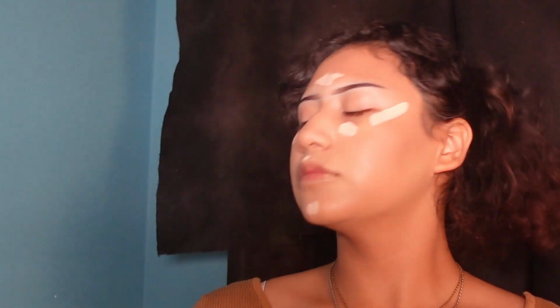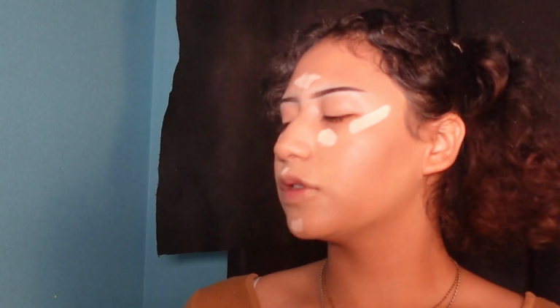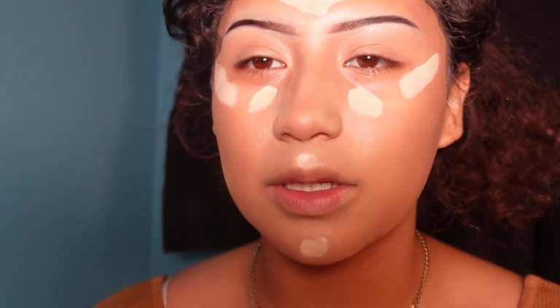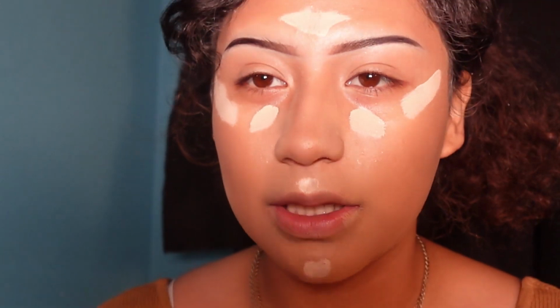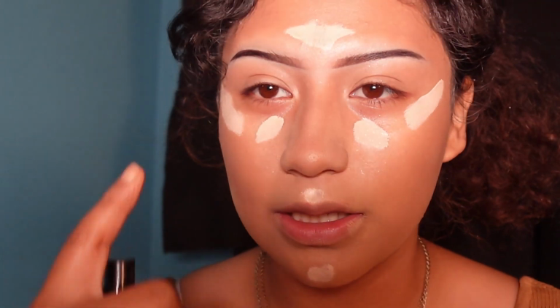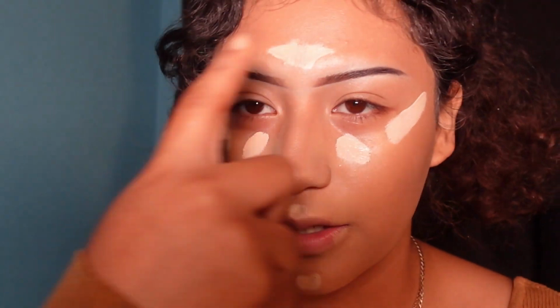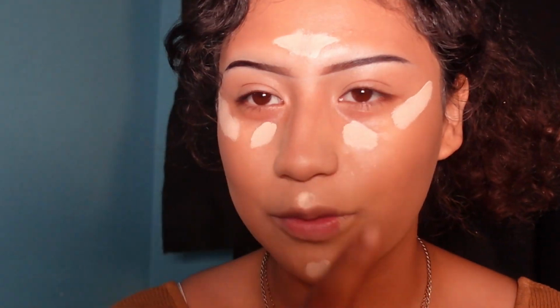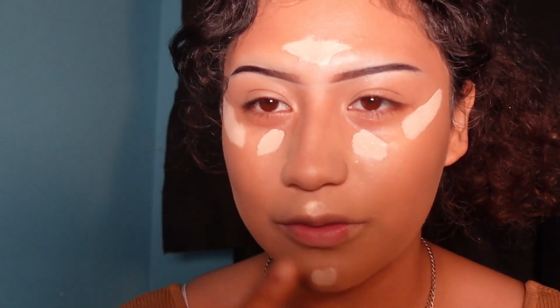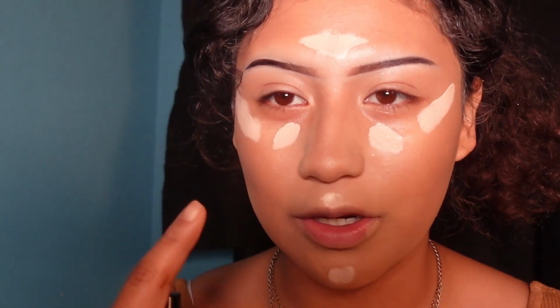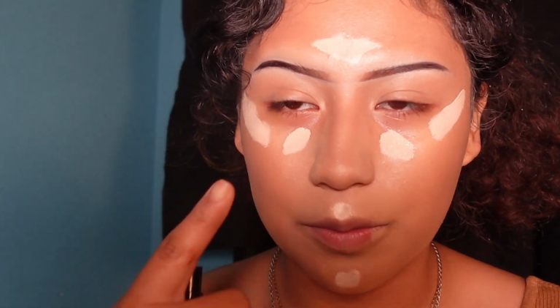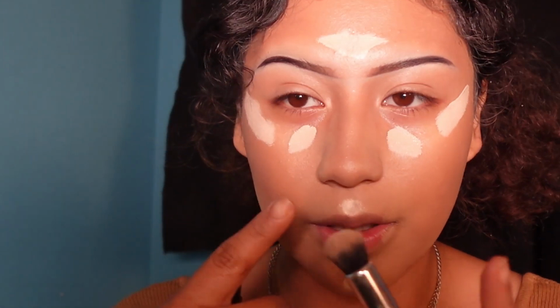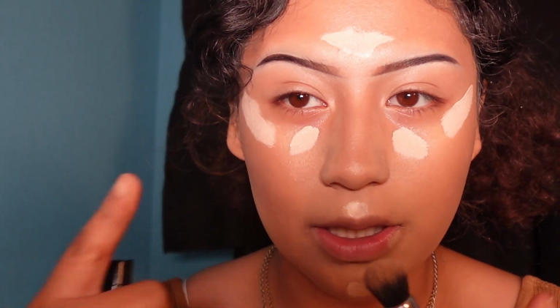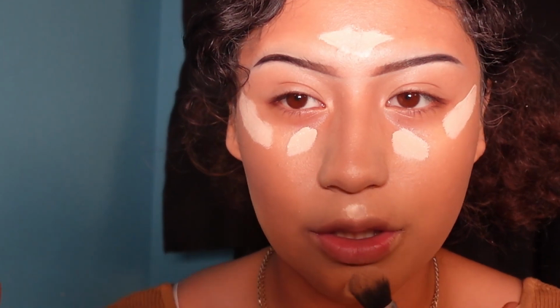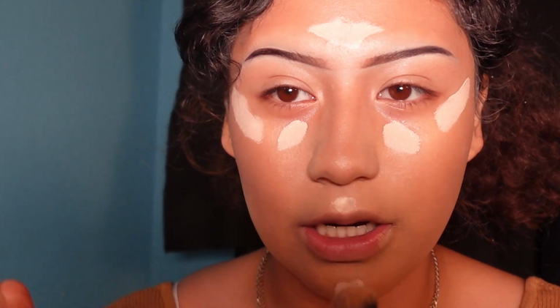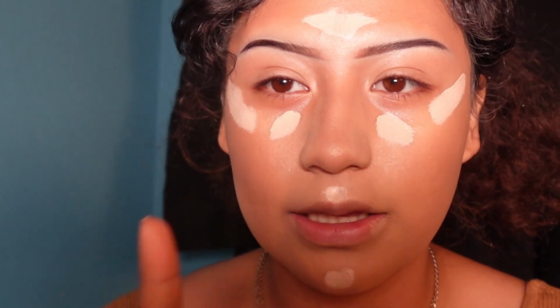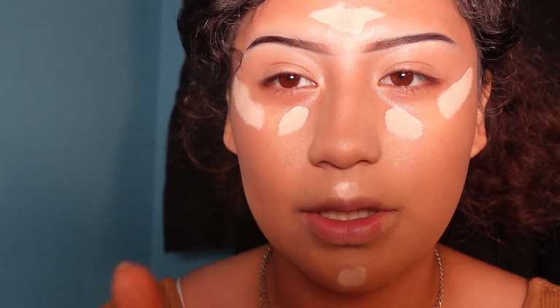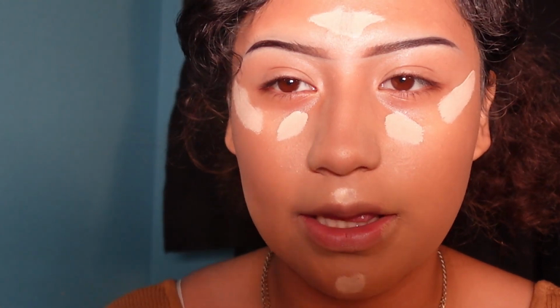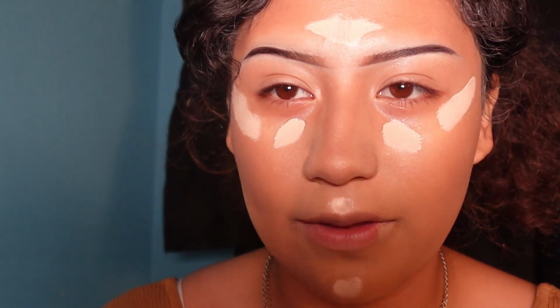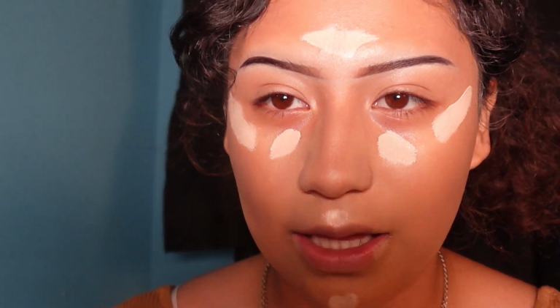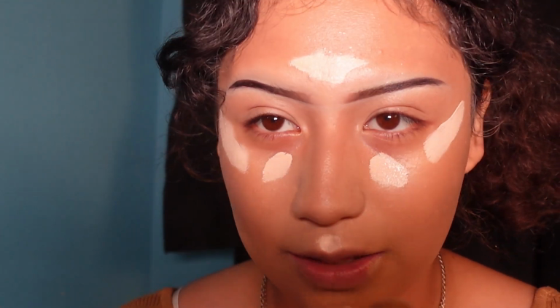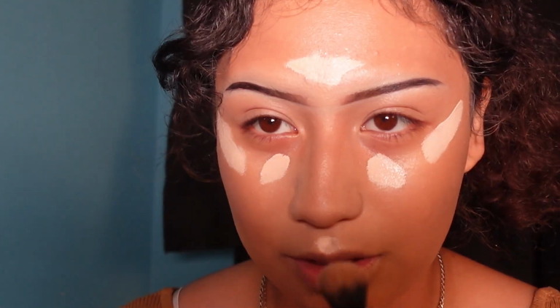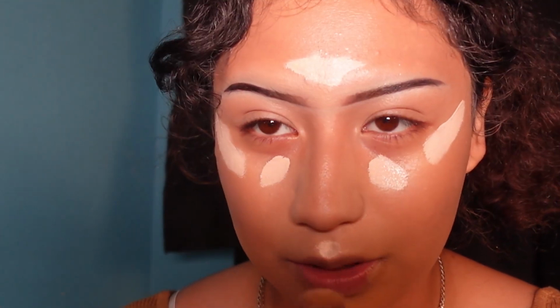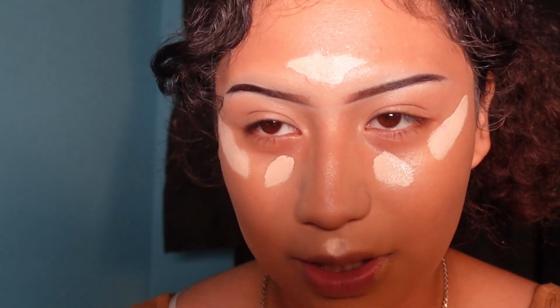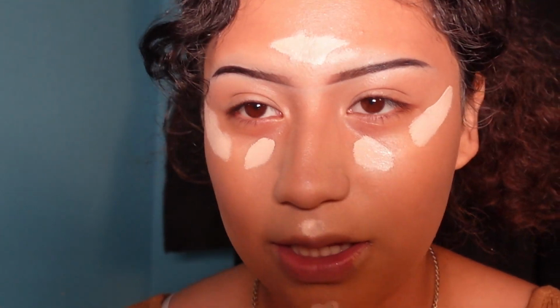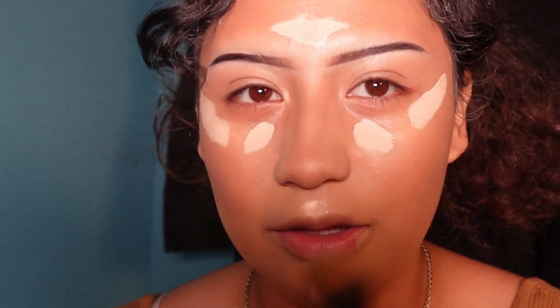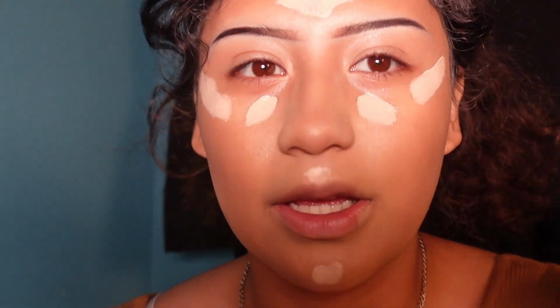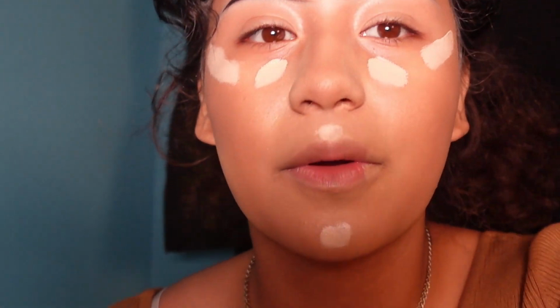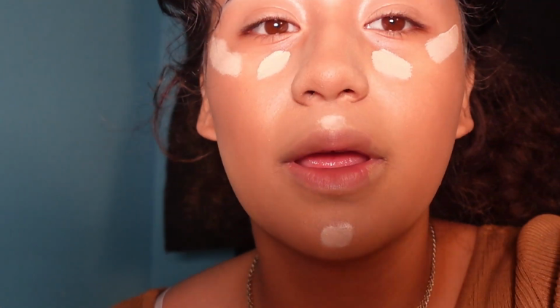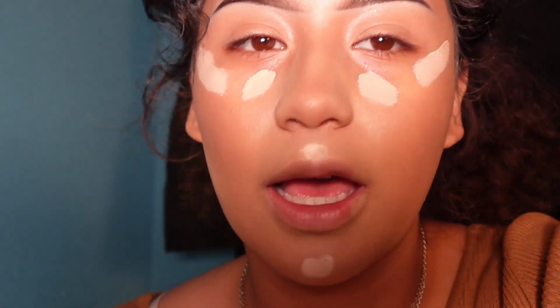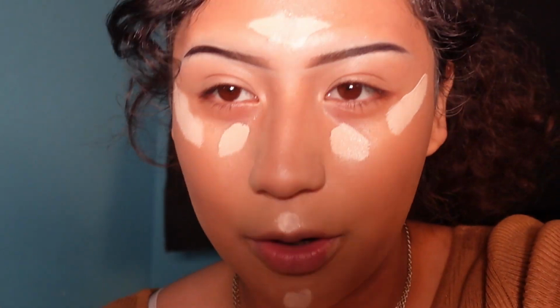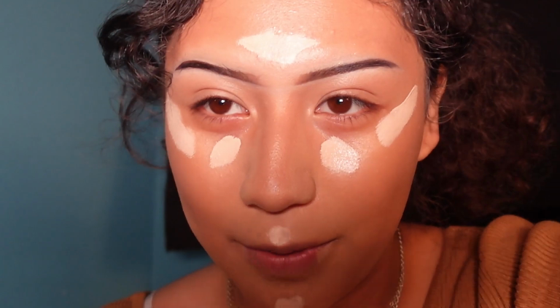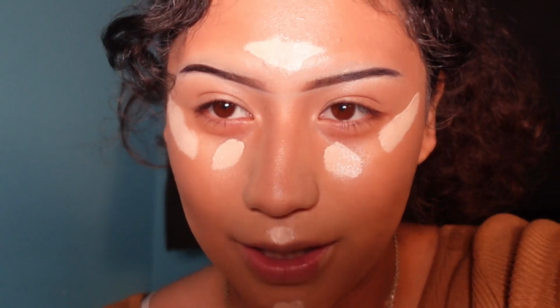I'm going to blend everywhere except my under eyes — I'll save that for last. I'm going to blend my T-zone out first and I'll be right back.